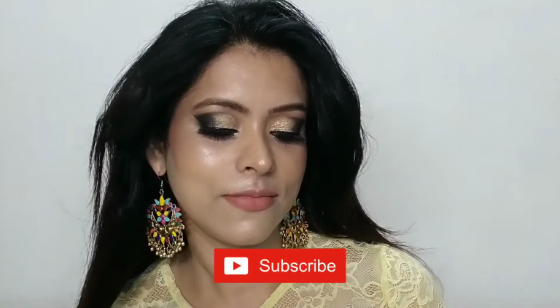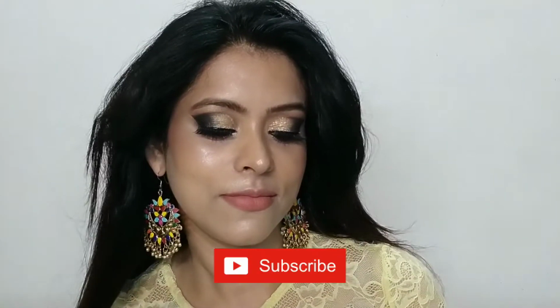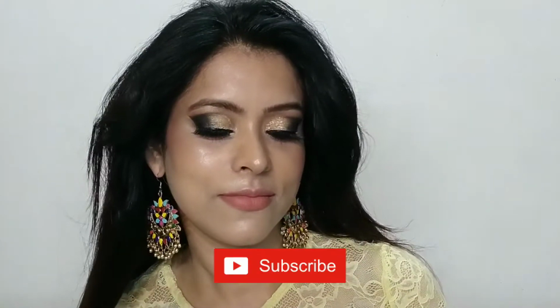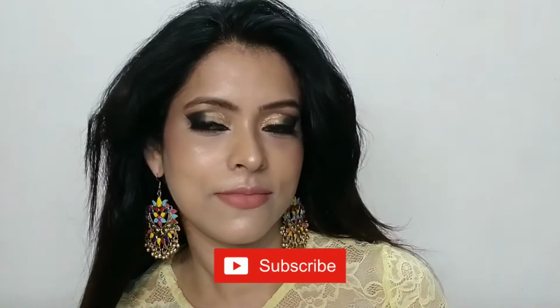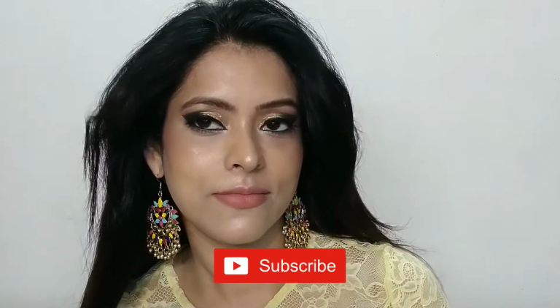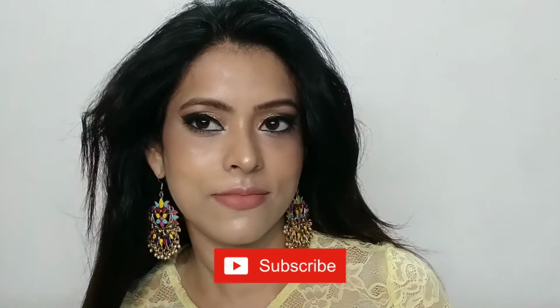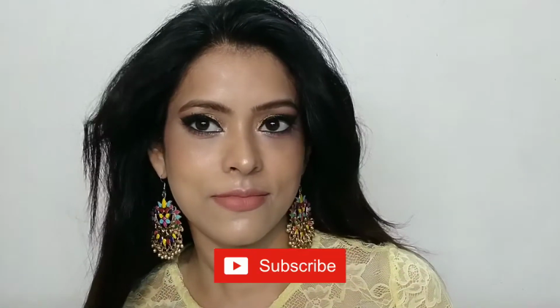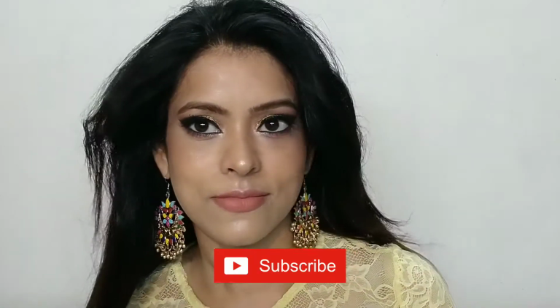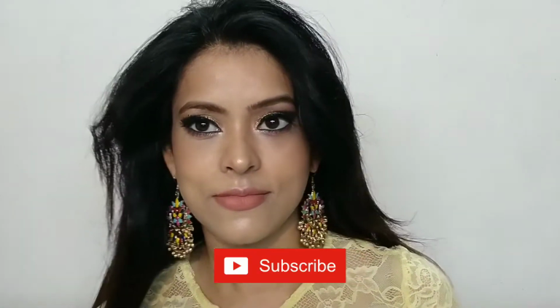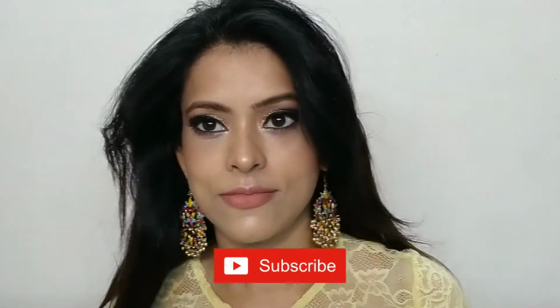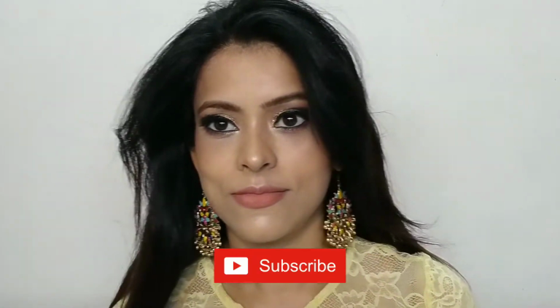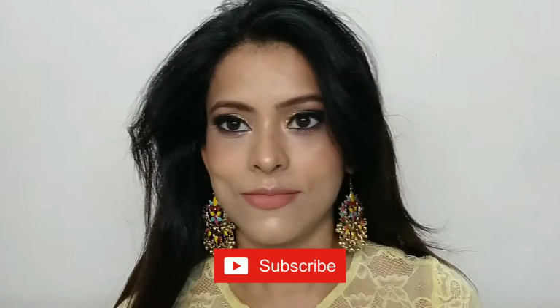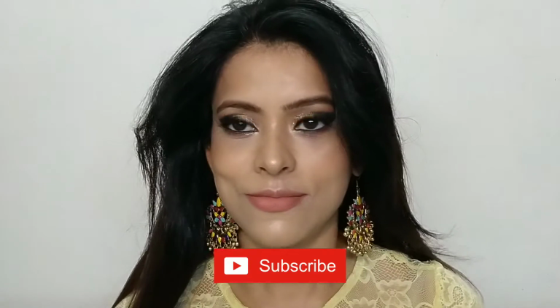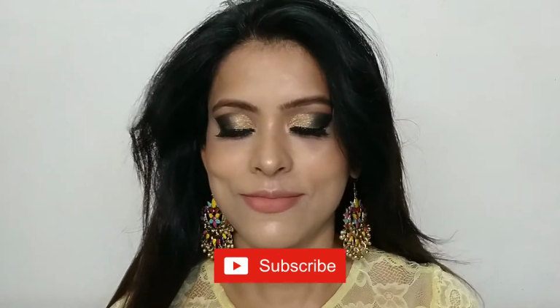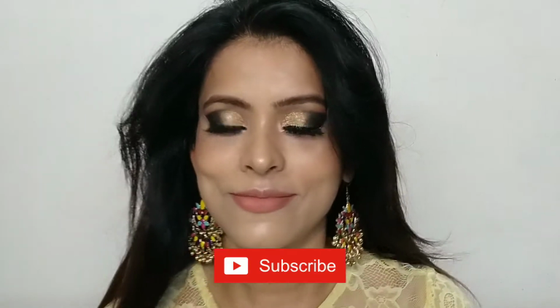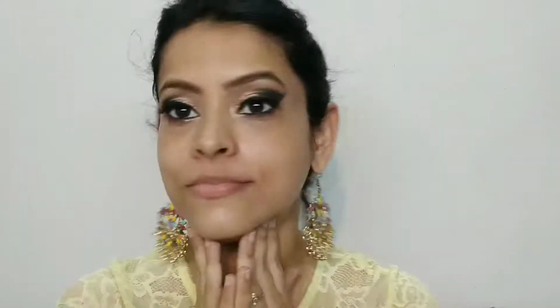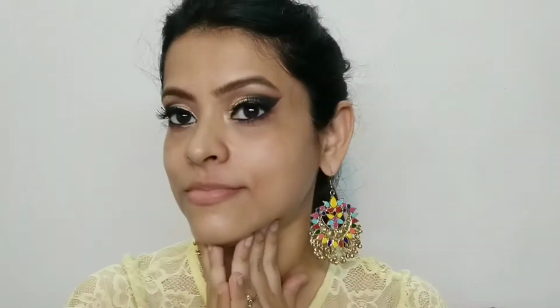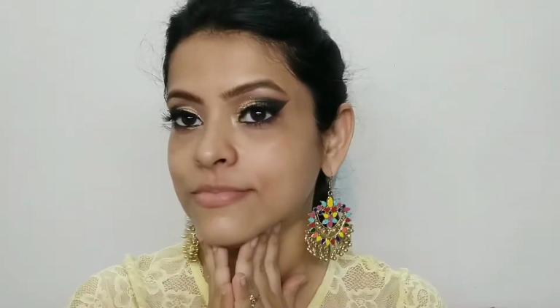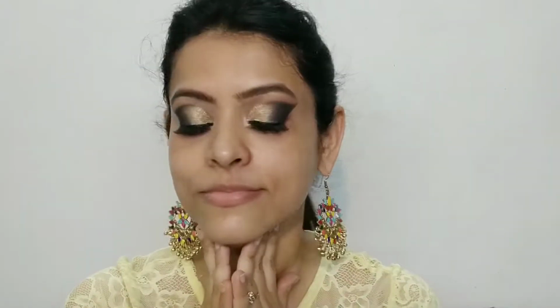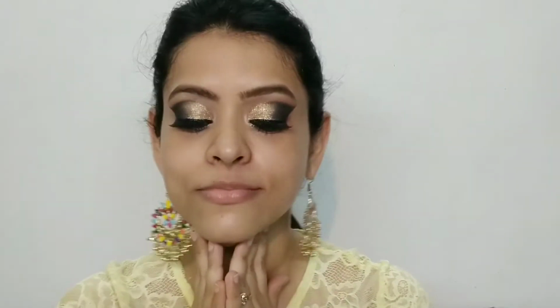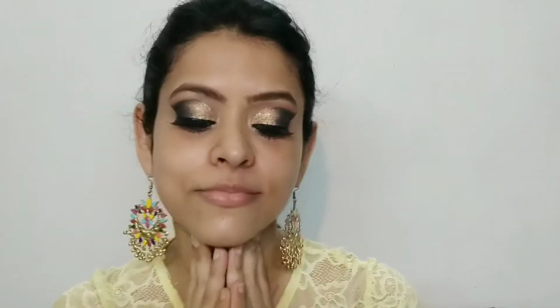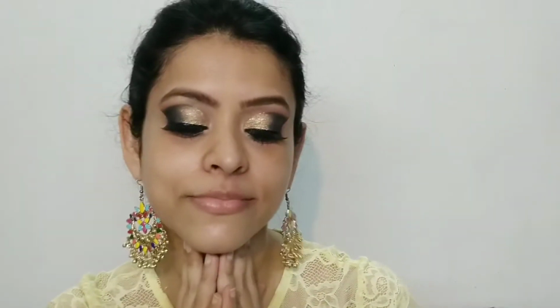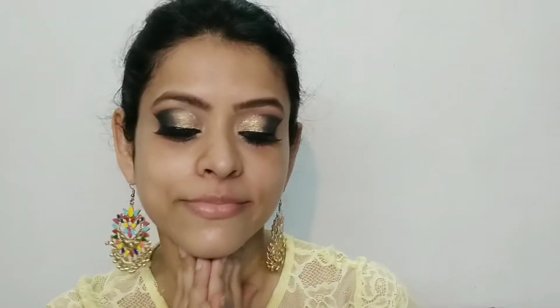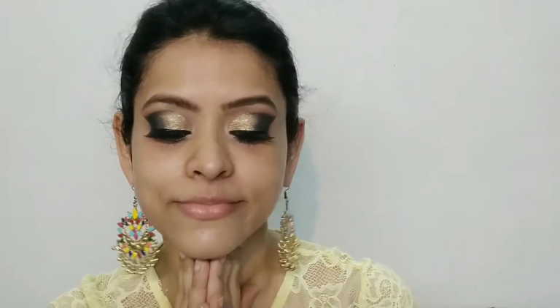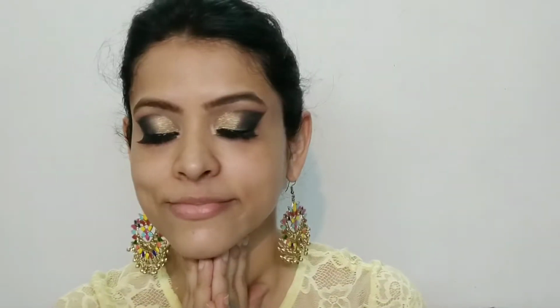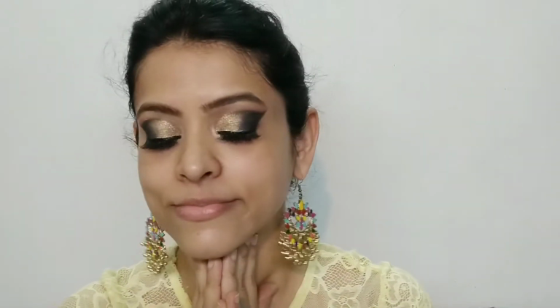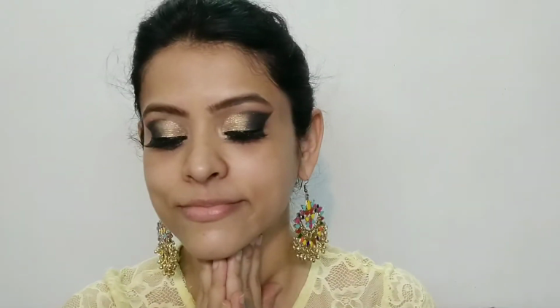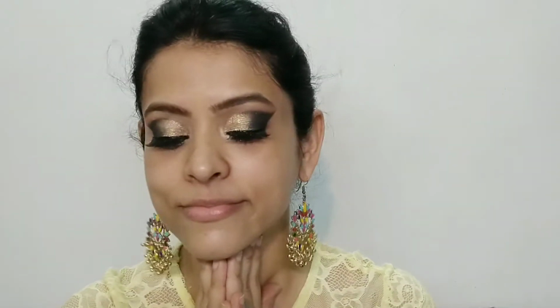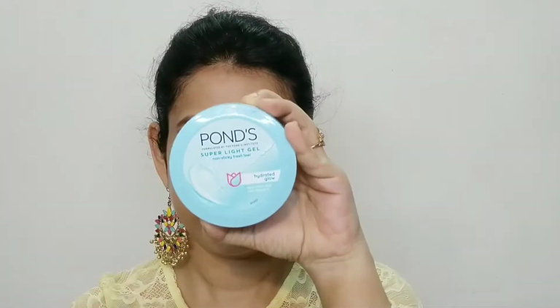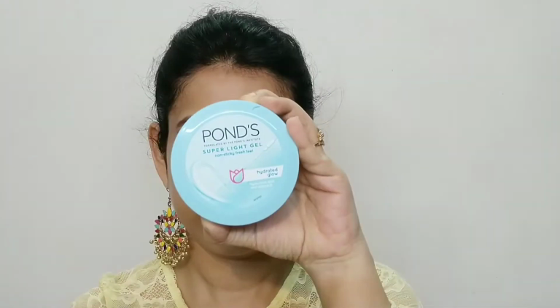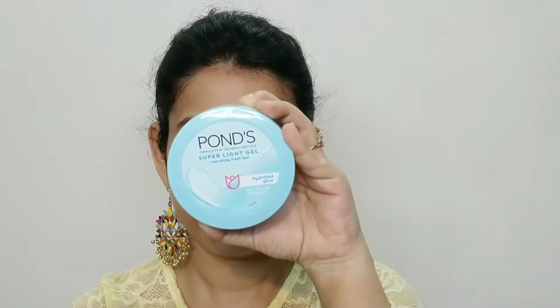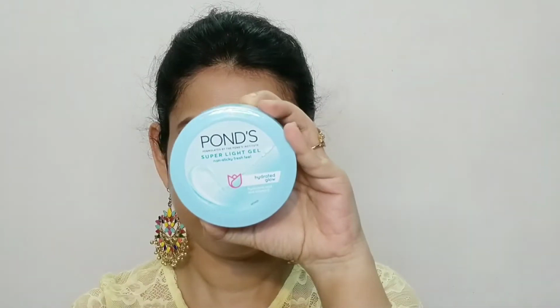If you like this, please do like, share and subscribe to my channel. And let's start.